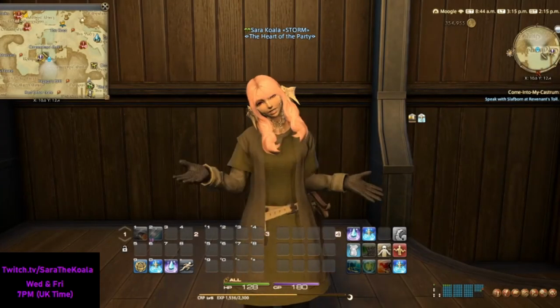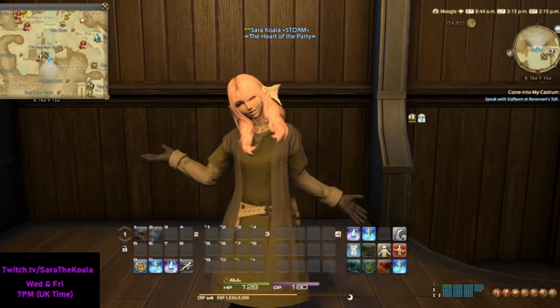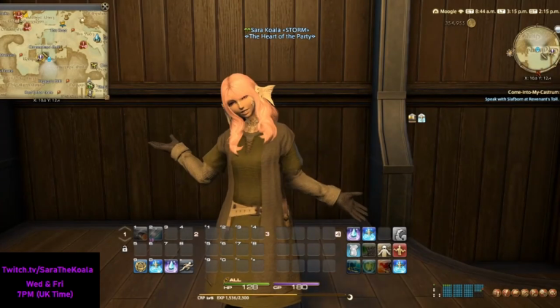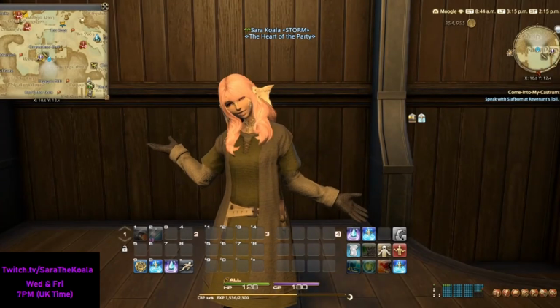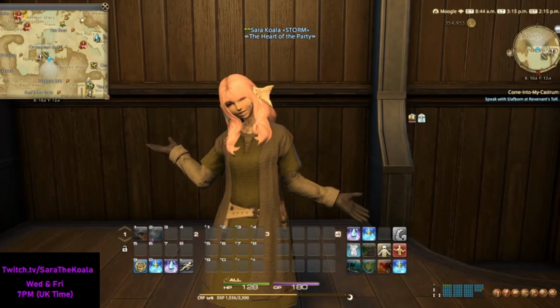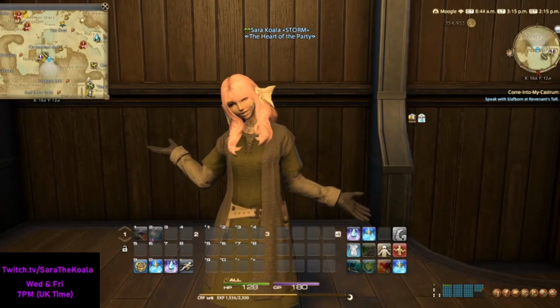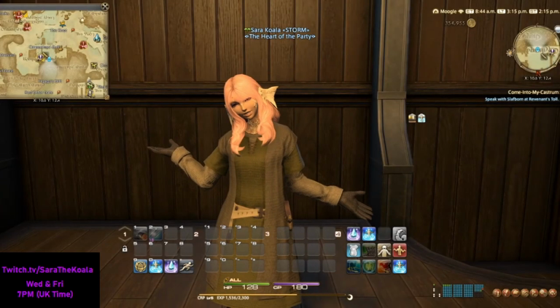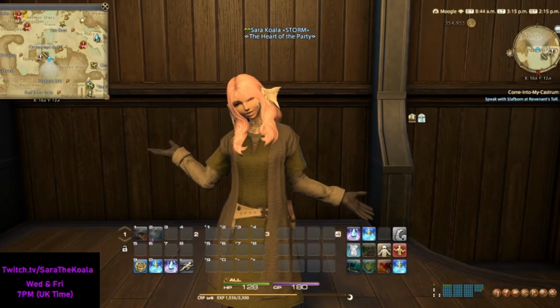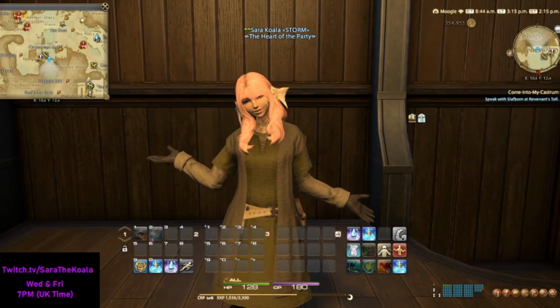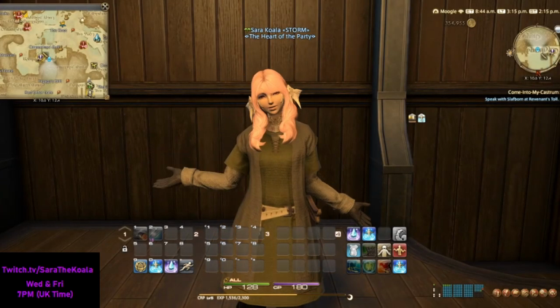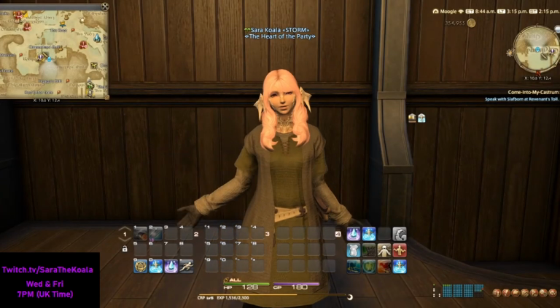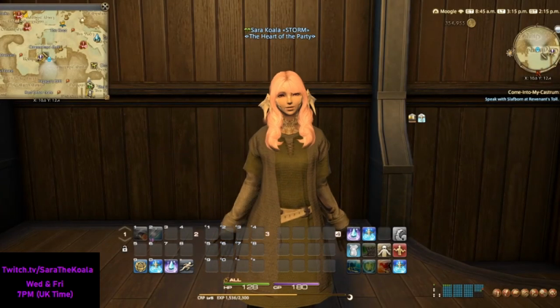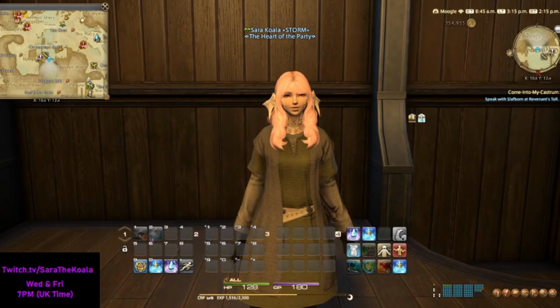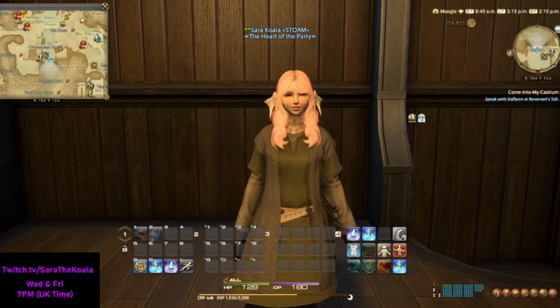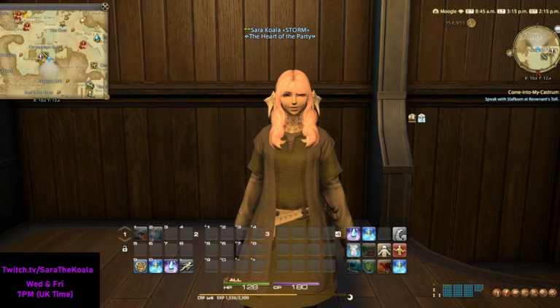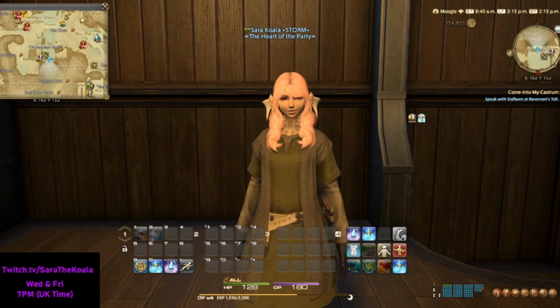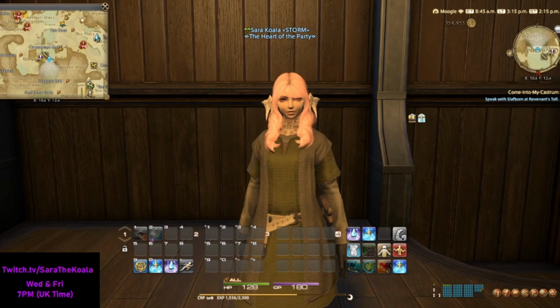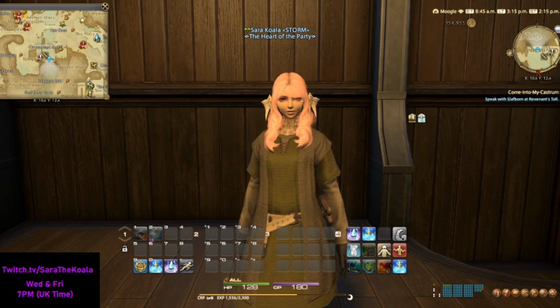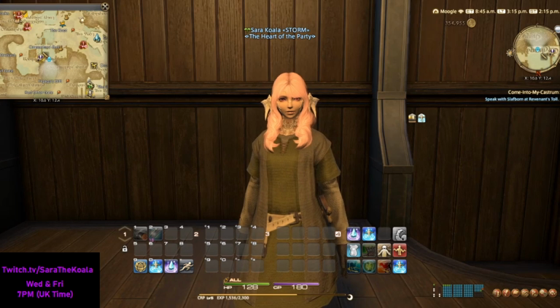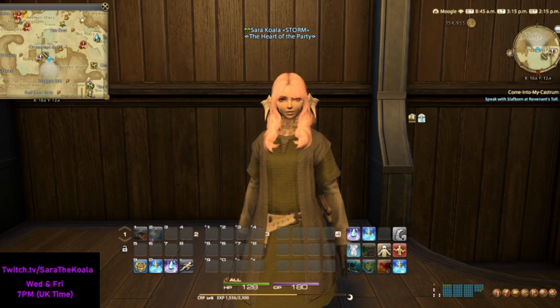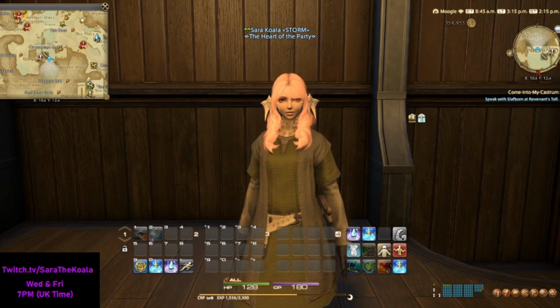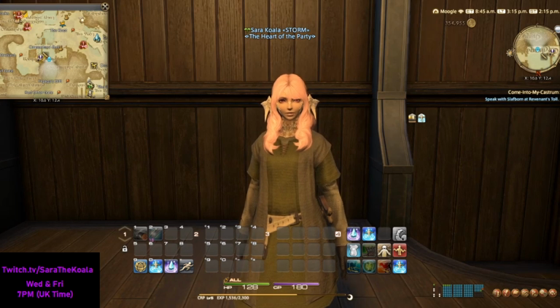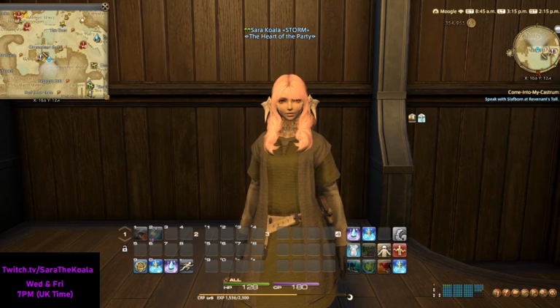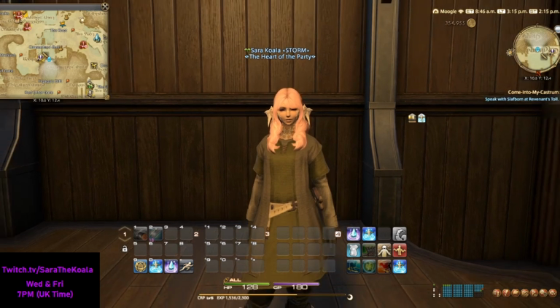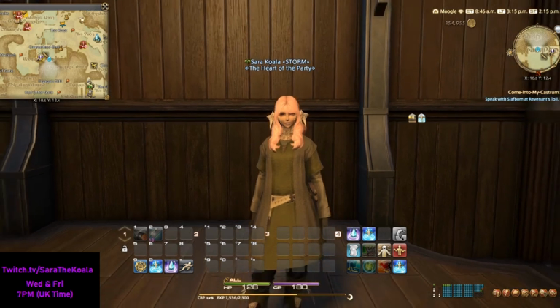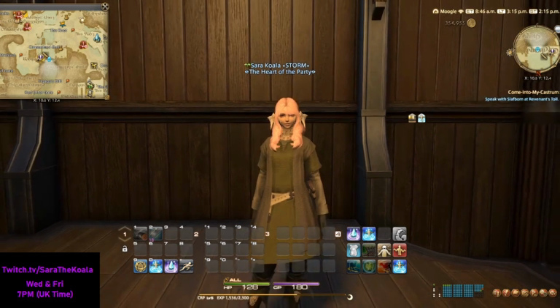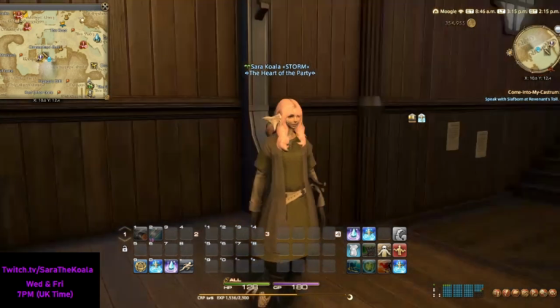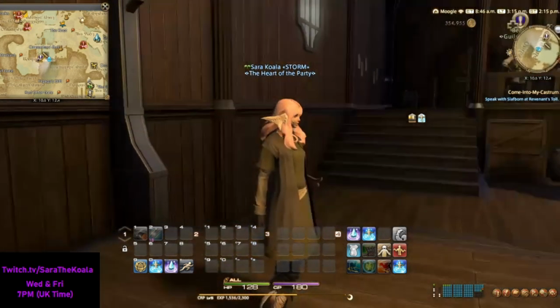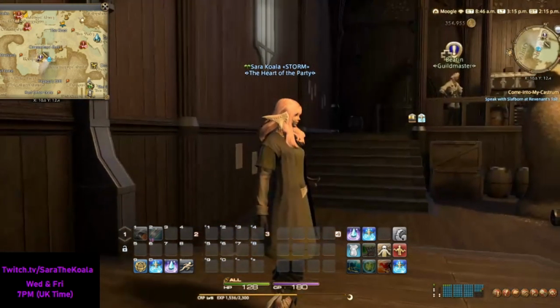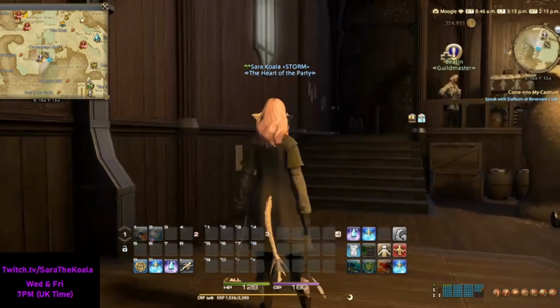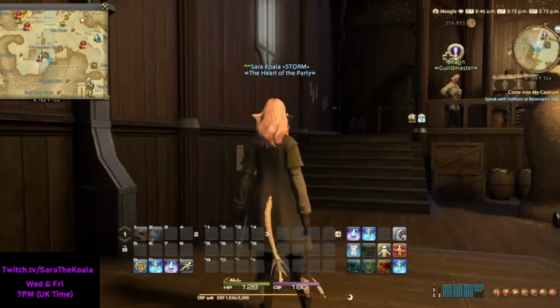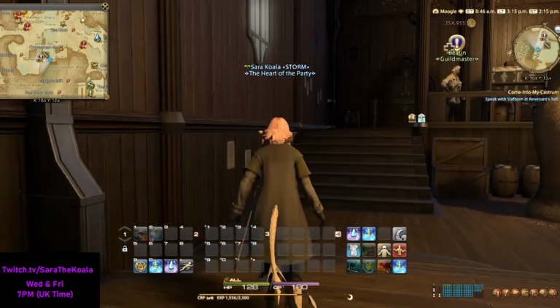Hey everybody, Sara the Koala here and welcome back to Quick Quests. Today's quest we're going to be running through is the Carpenters' level 5, To Be the Wood.